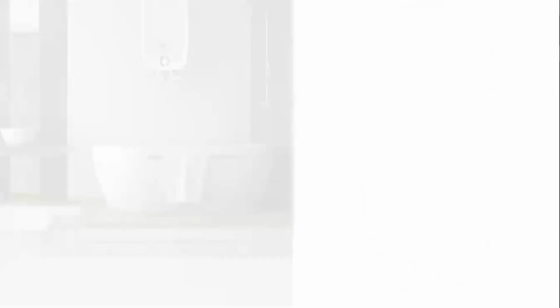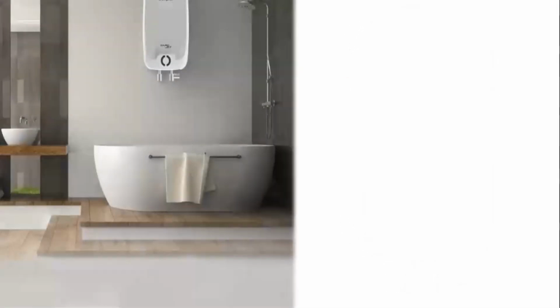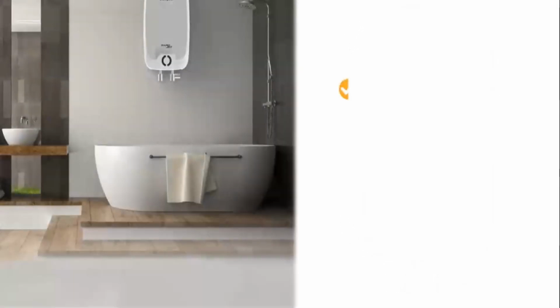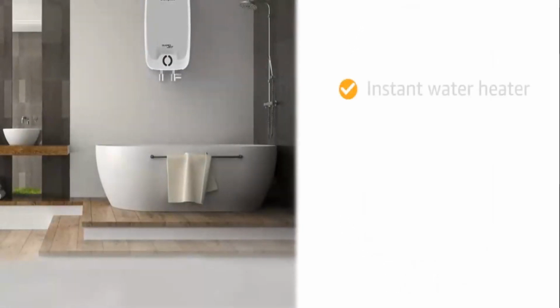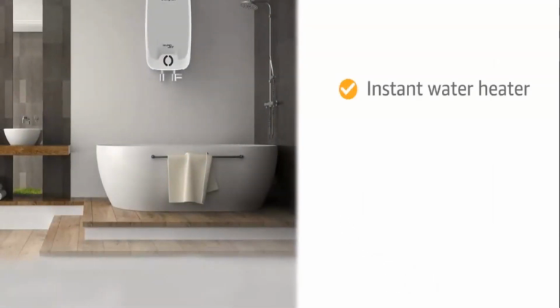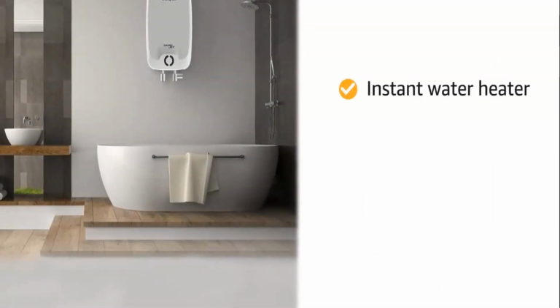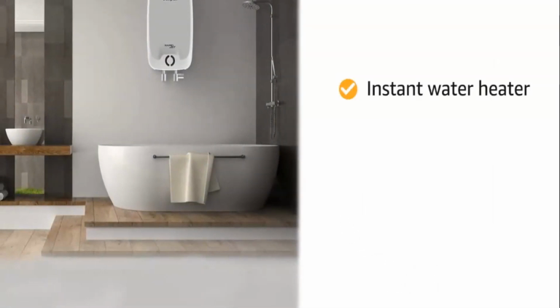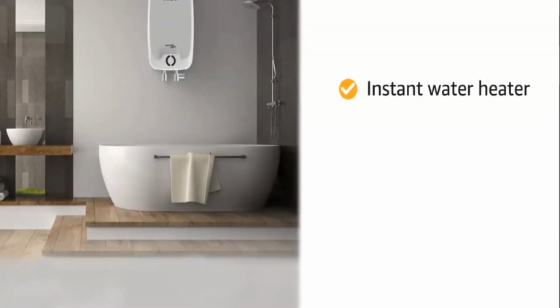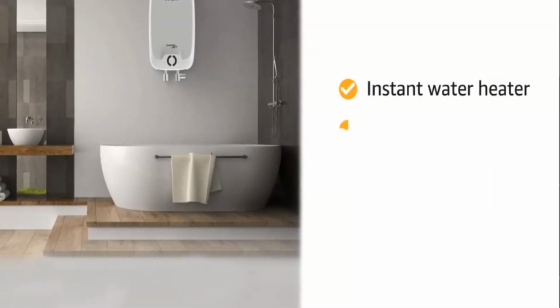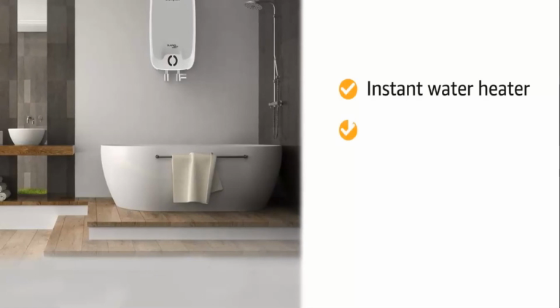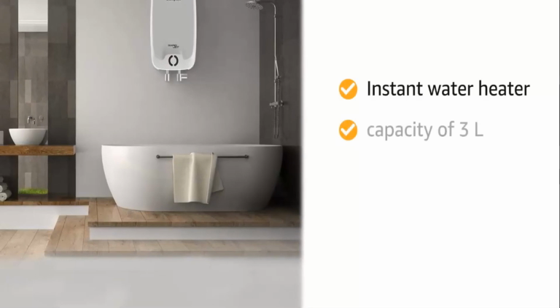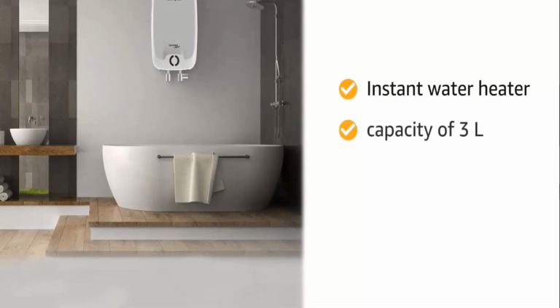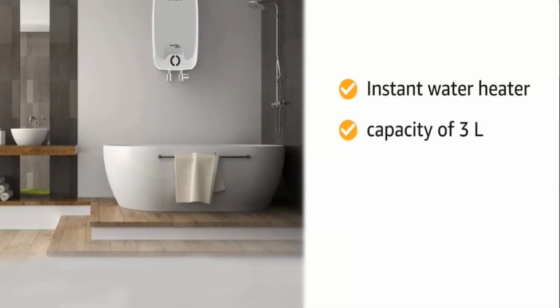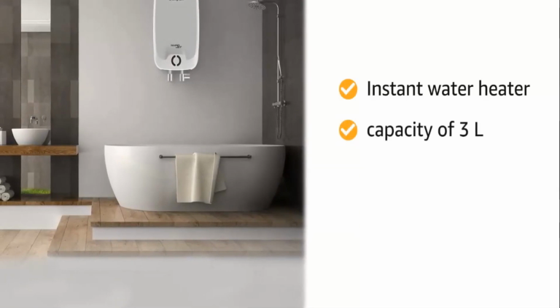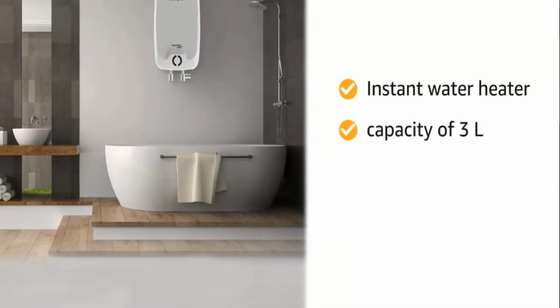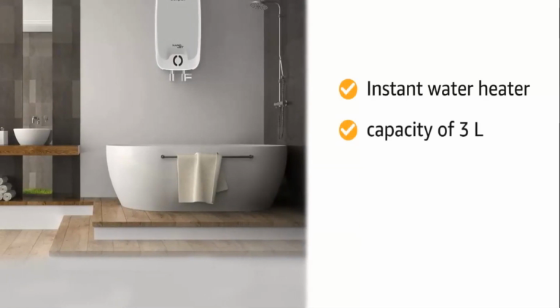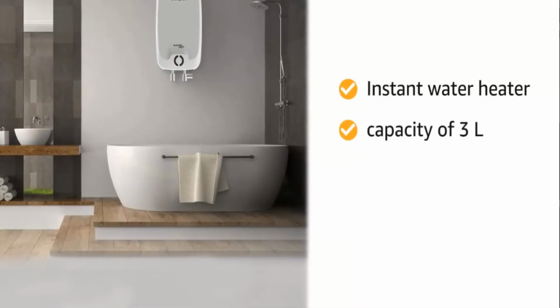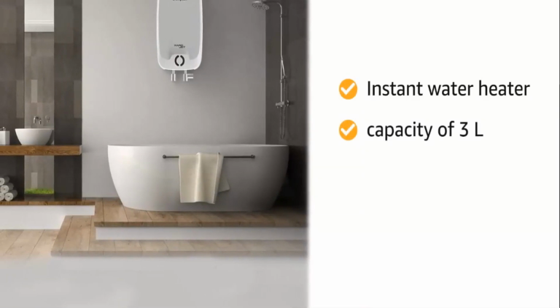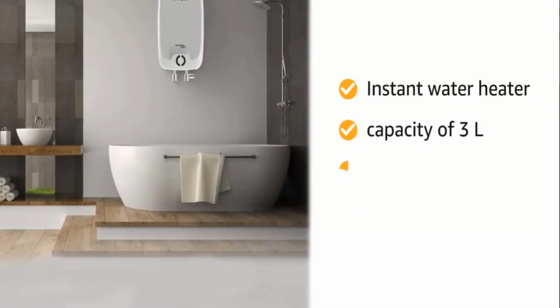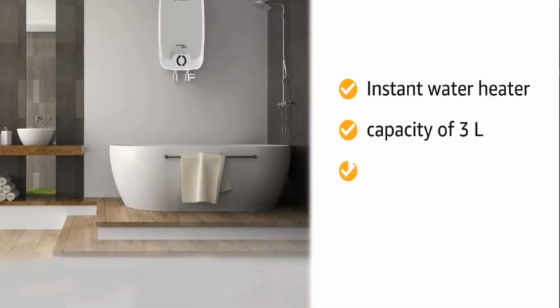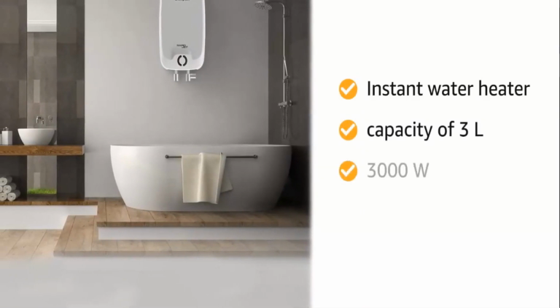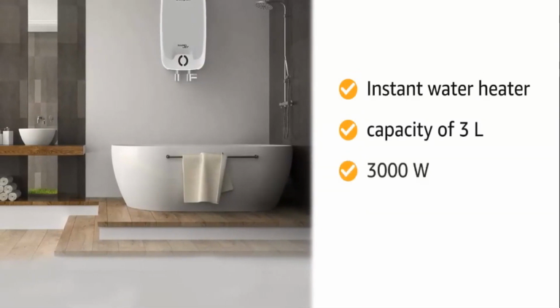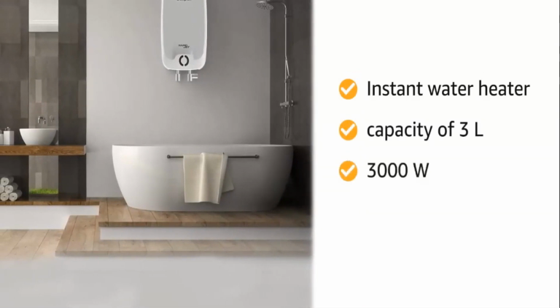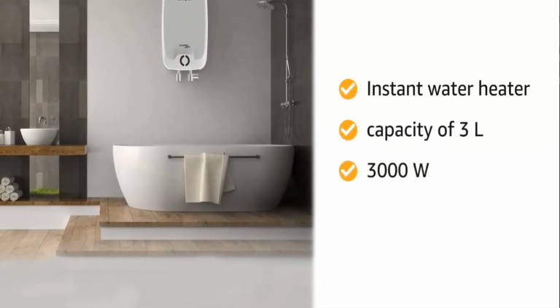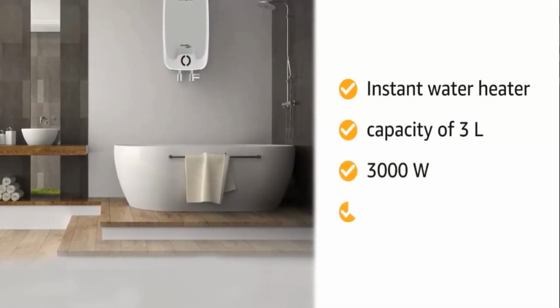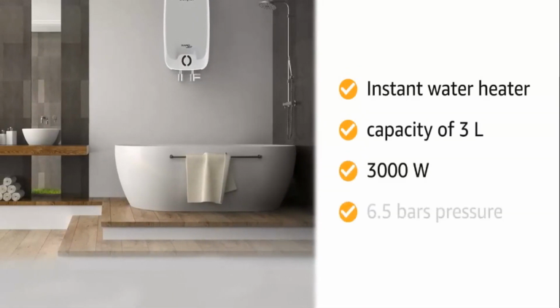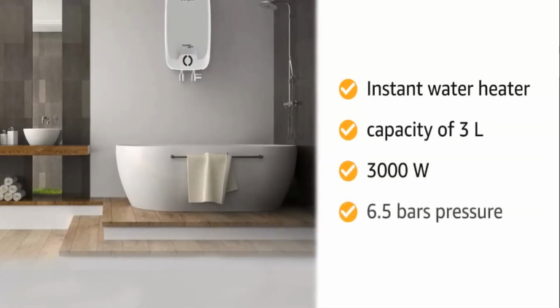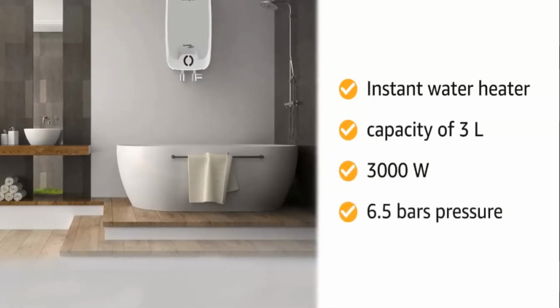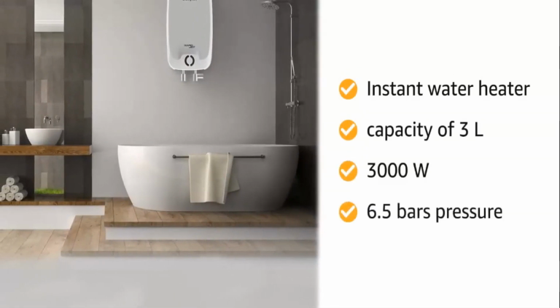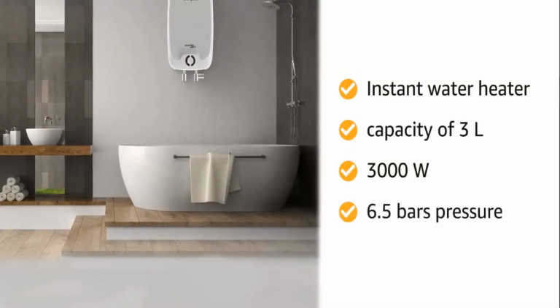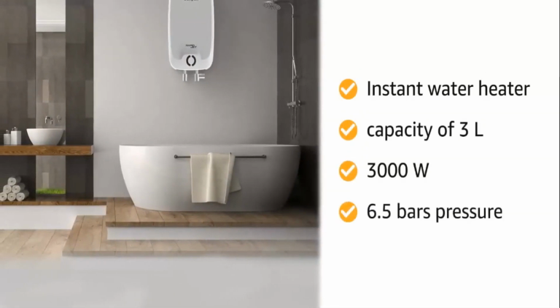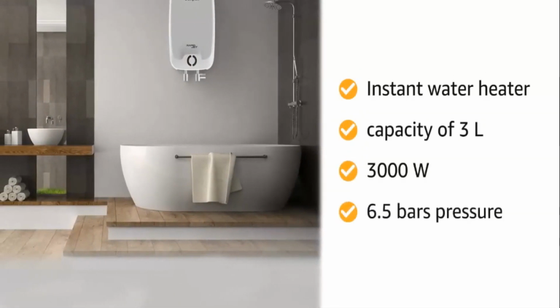The Instant Water Heater has a capacity of 3-Liter, operates on 3000 watts and 6.5 bars pressure.